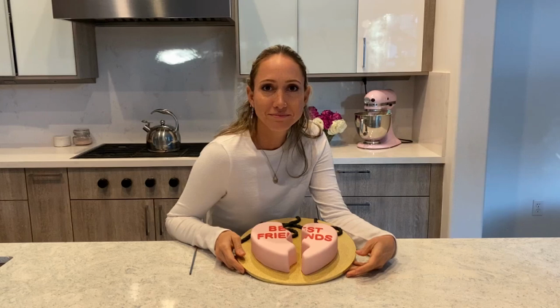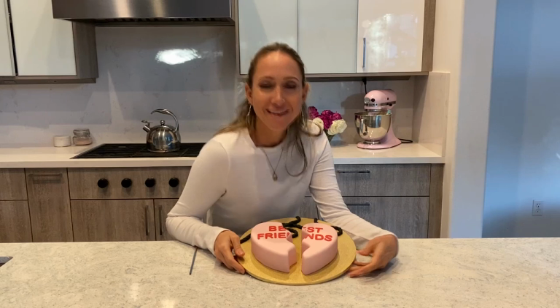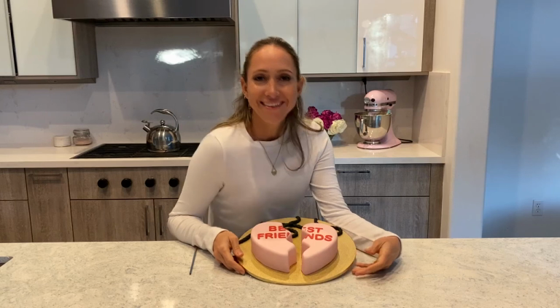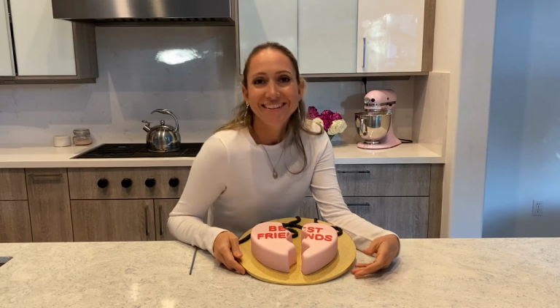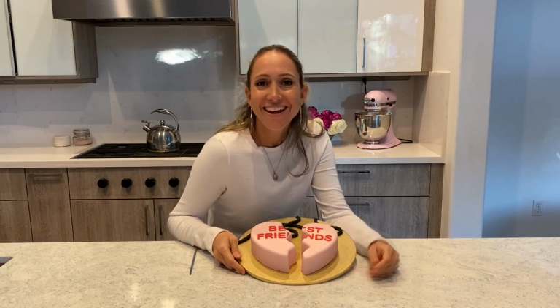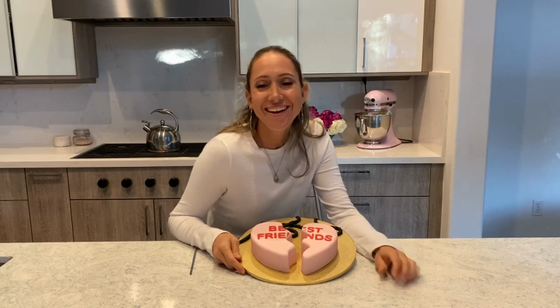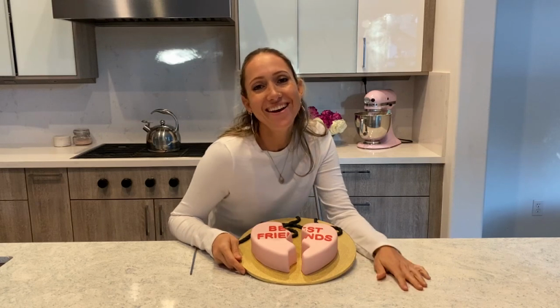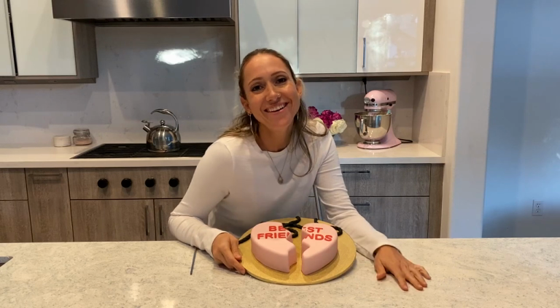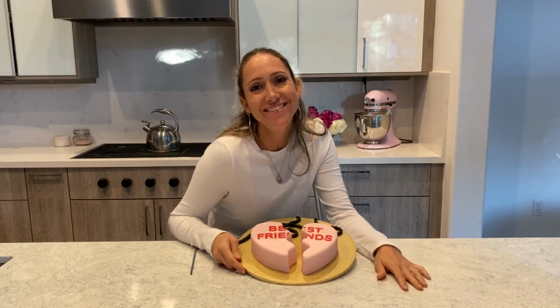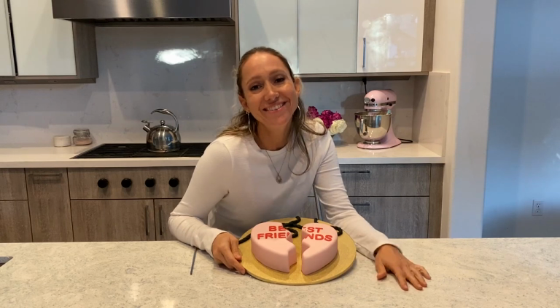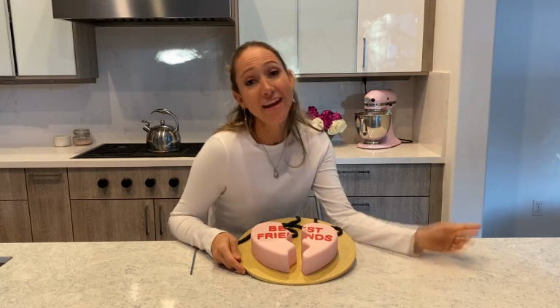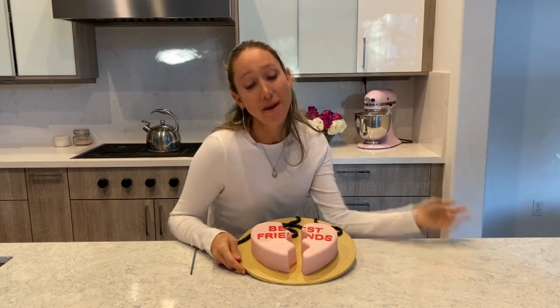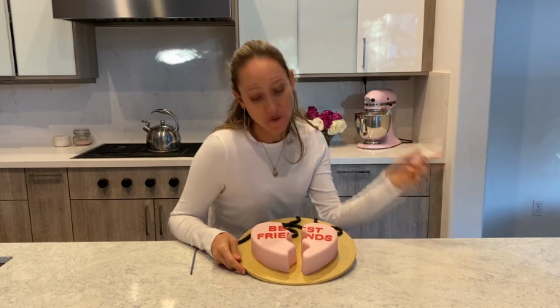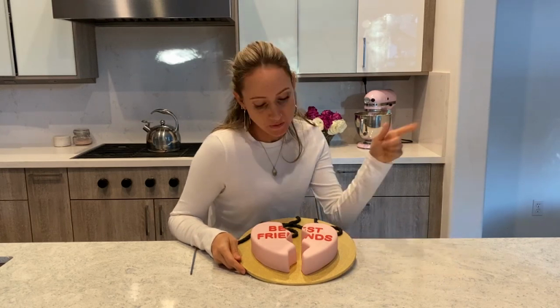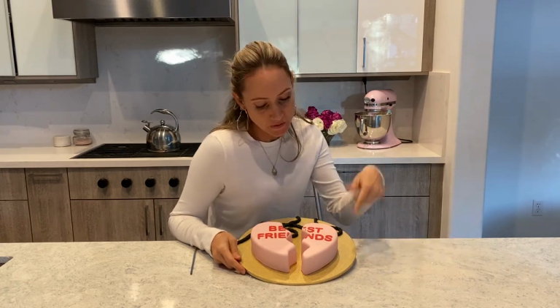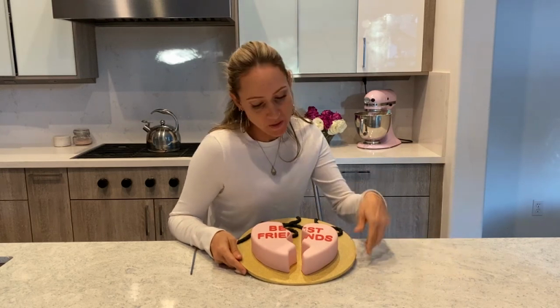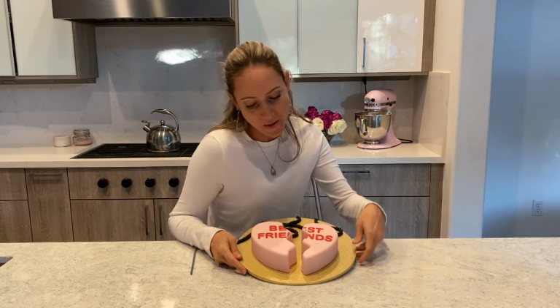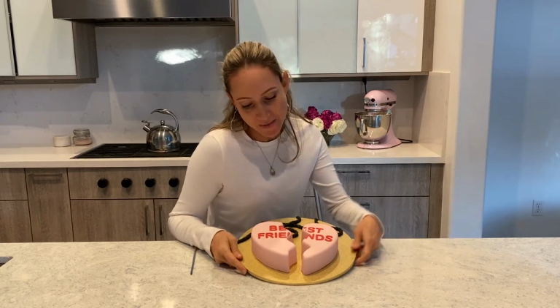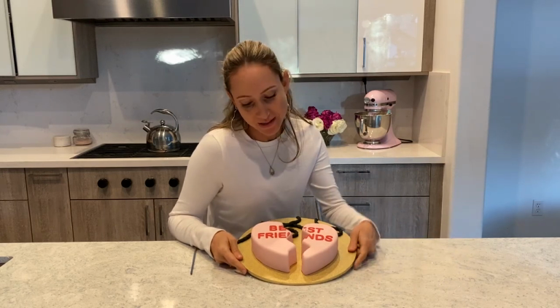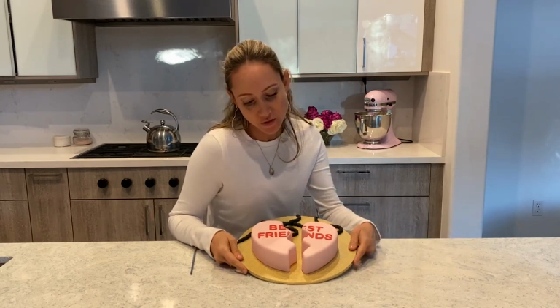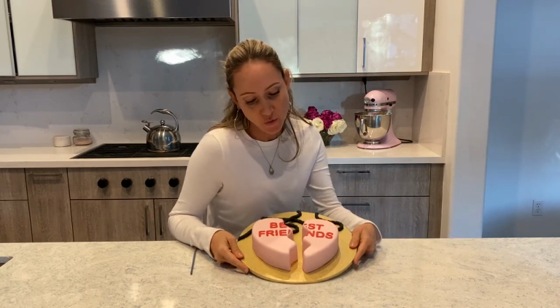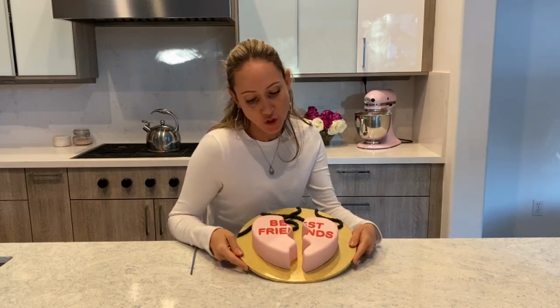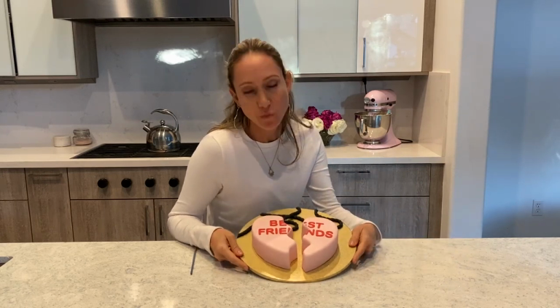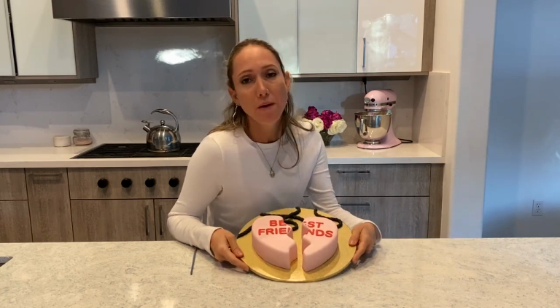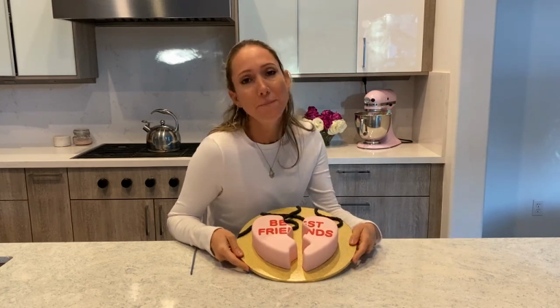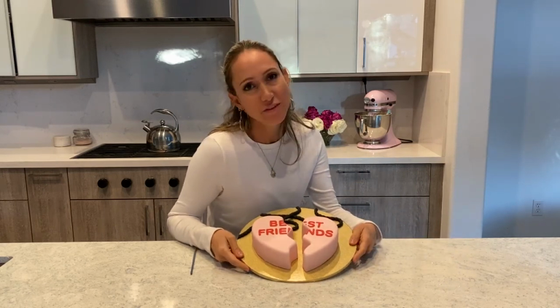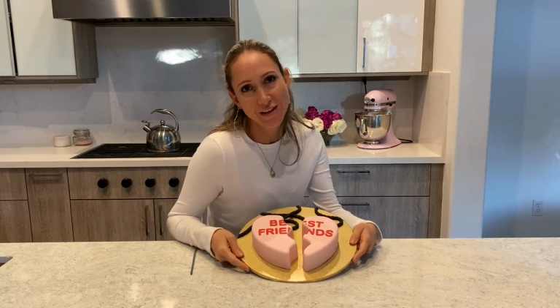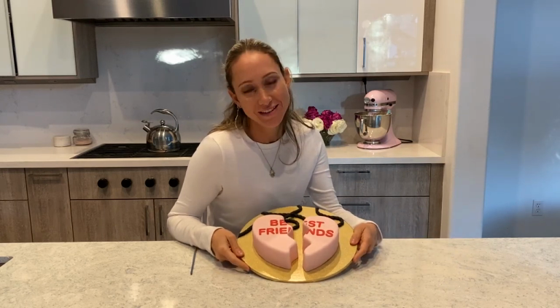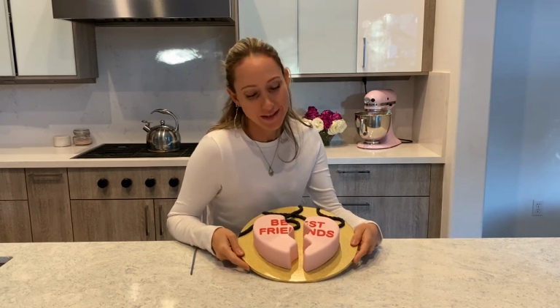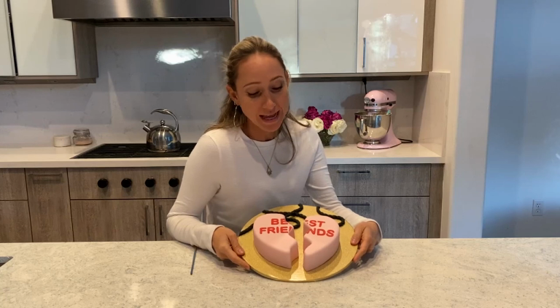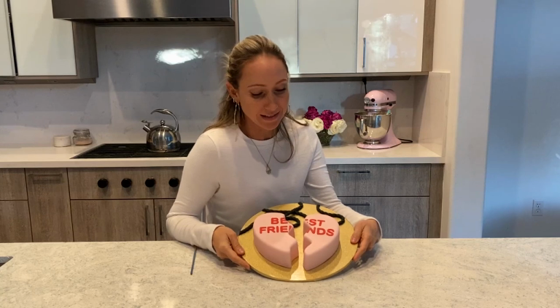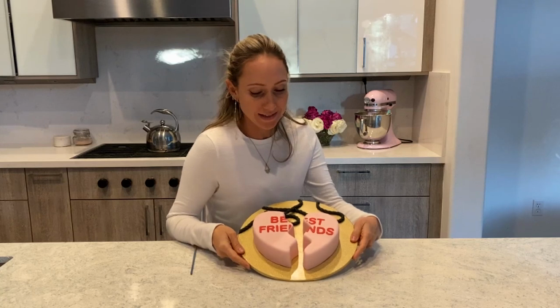Hi guys! Today I'm going to show you how I made the super cute Best Friends Necklace Cake.